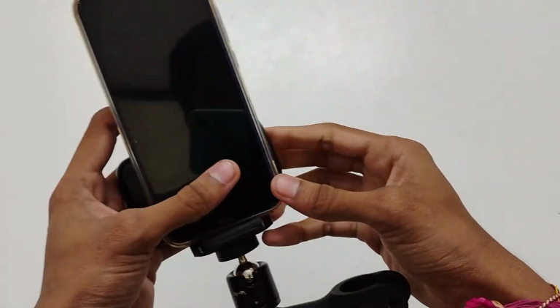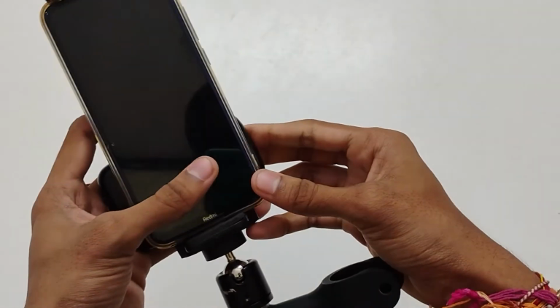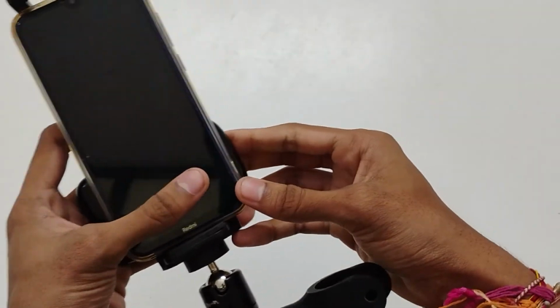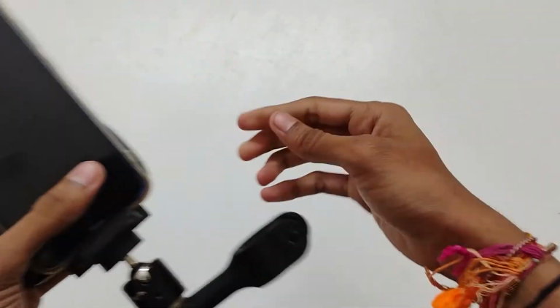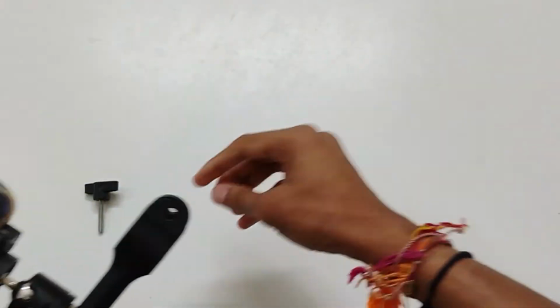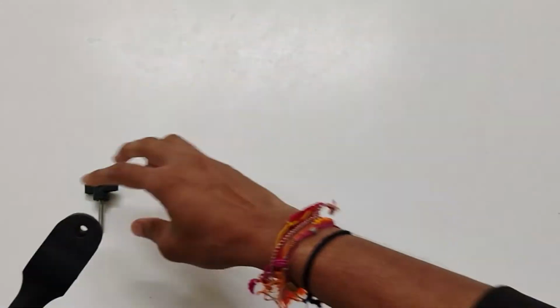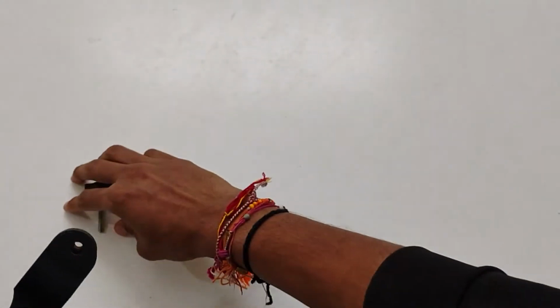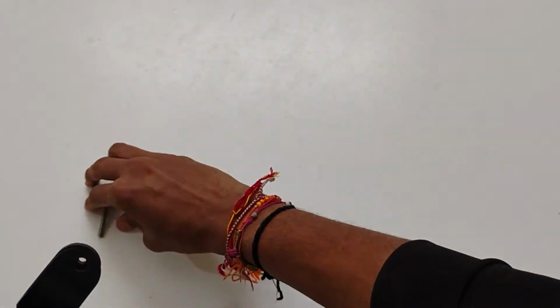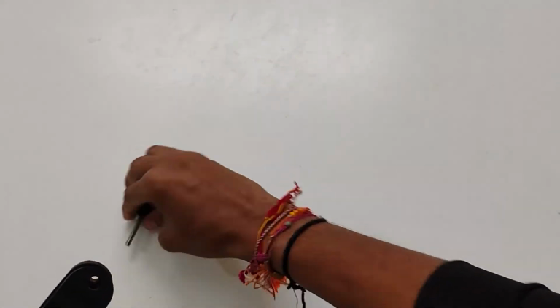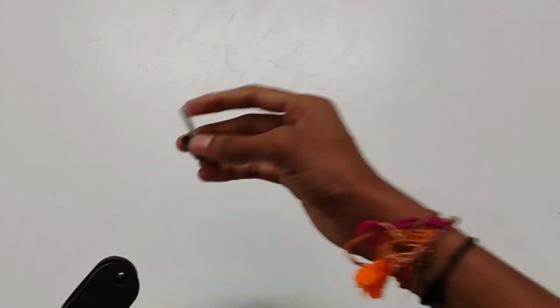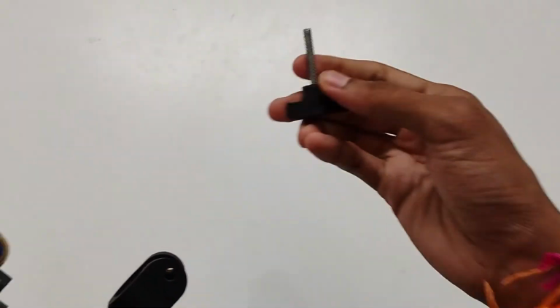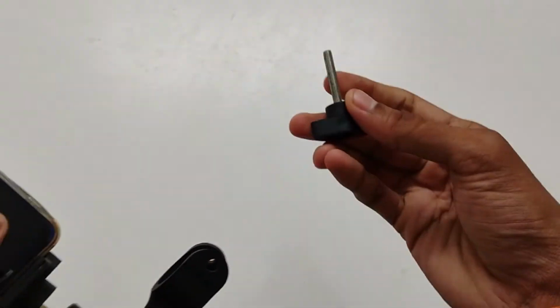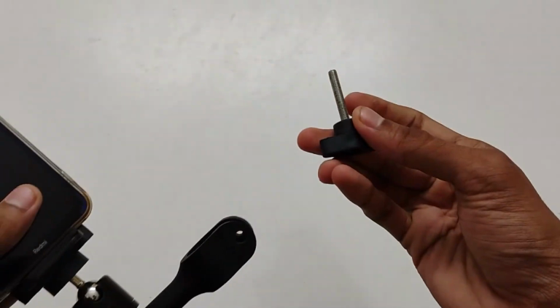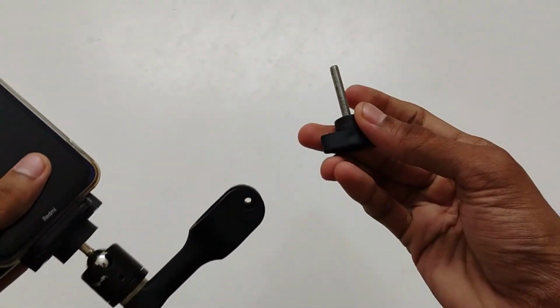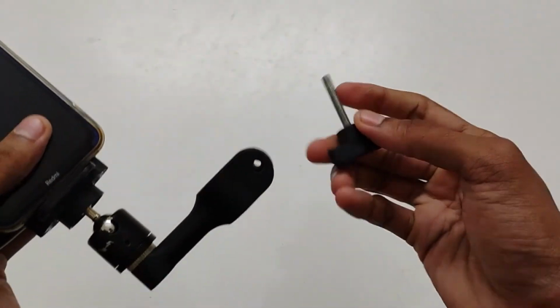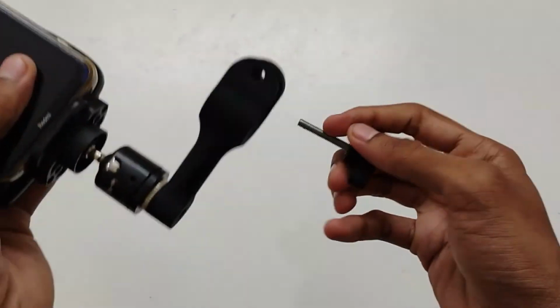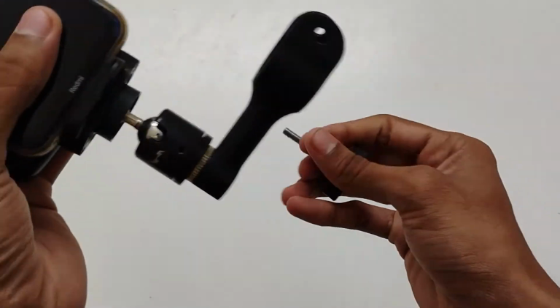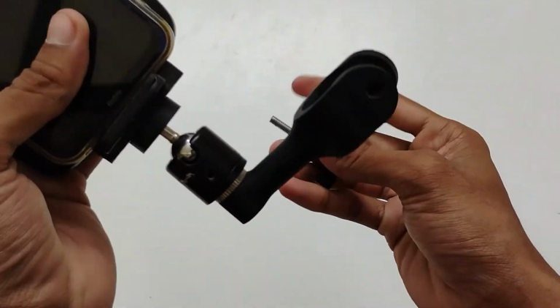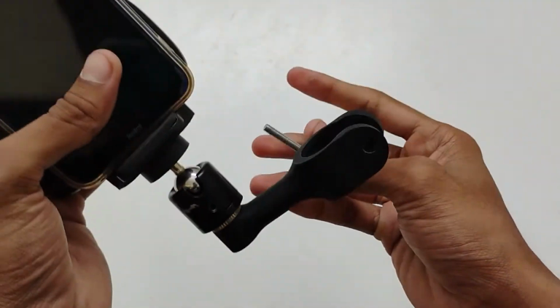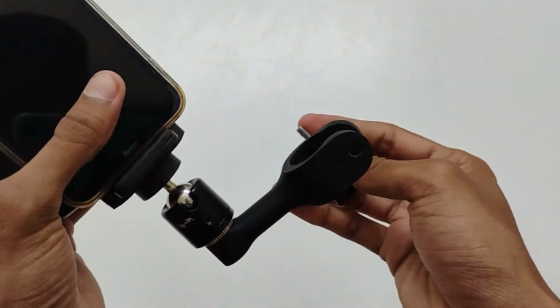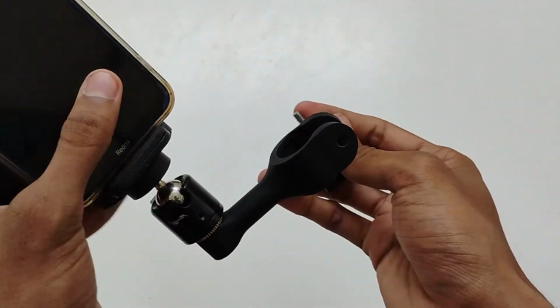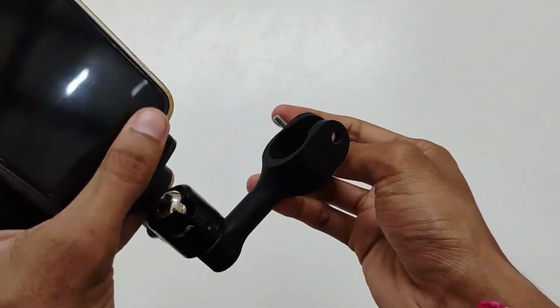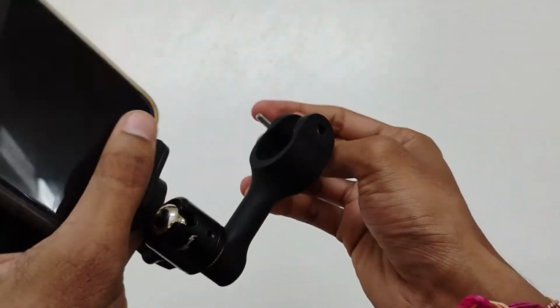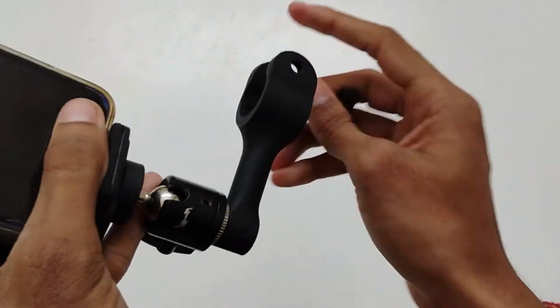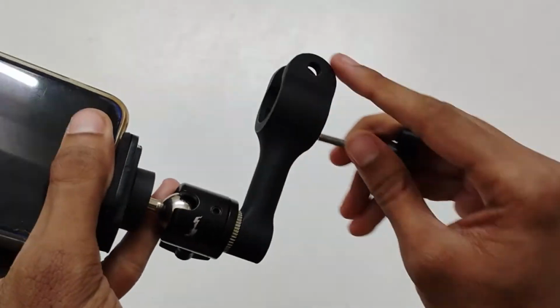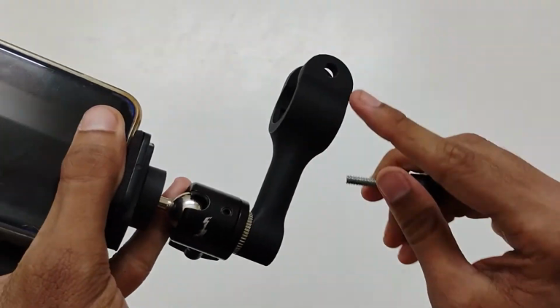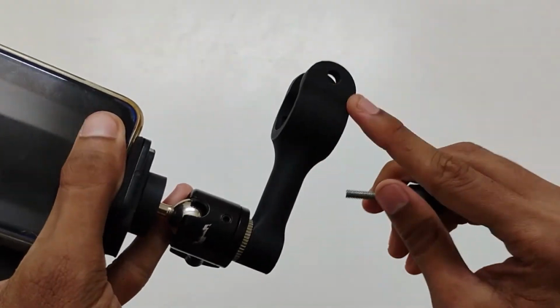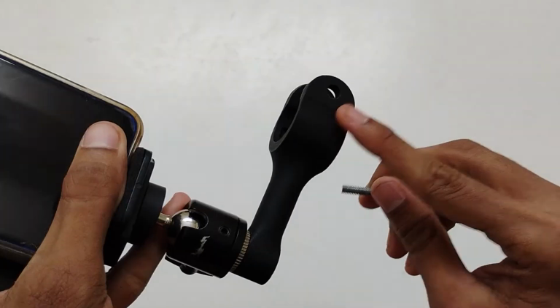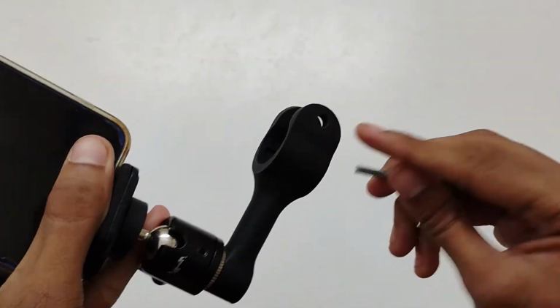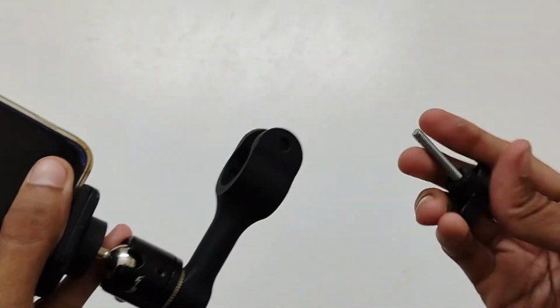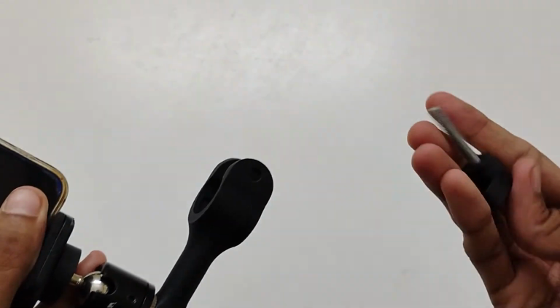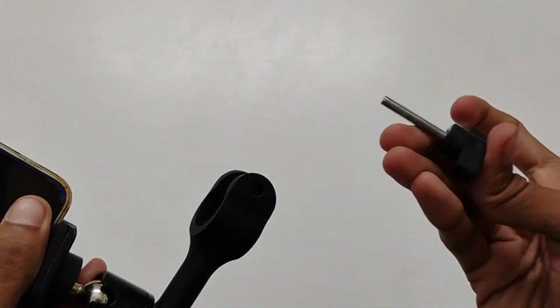Finally, we have the pole snap screw where we tighten the pole snap with the pole.